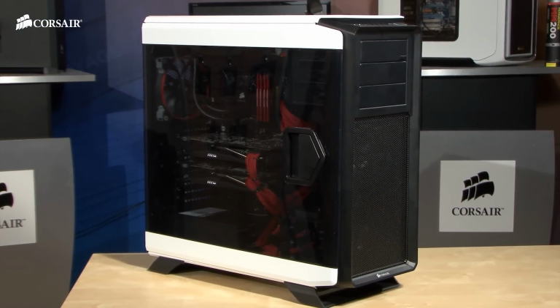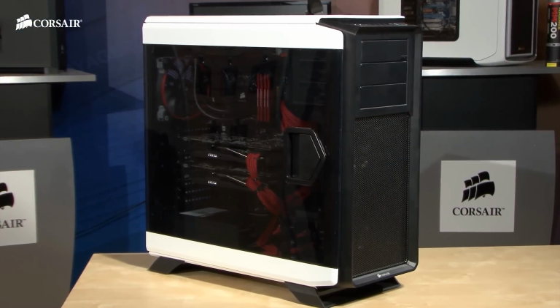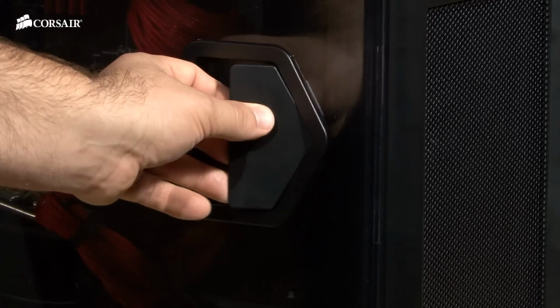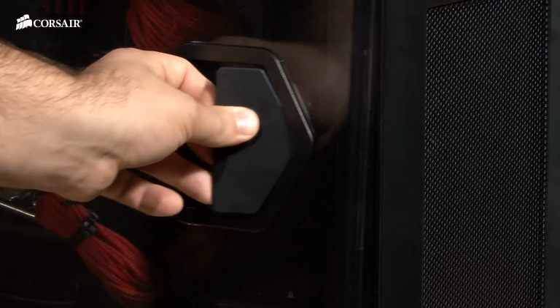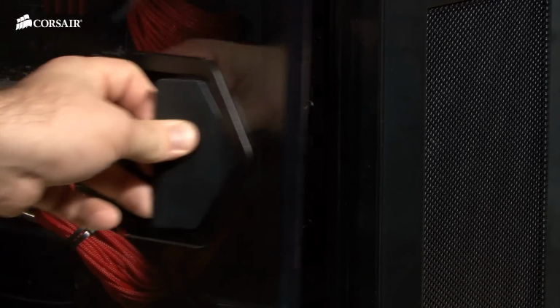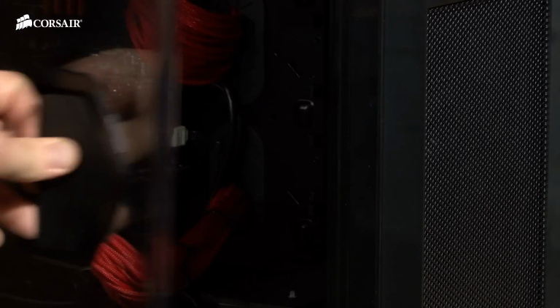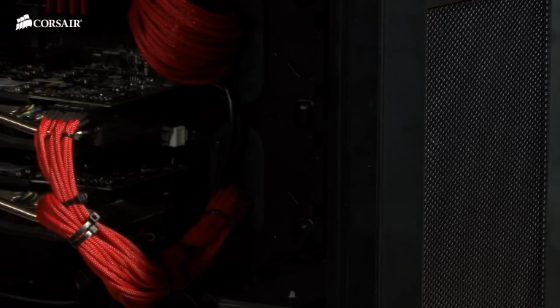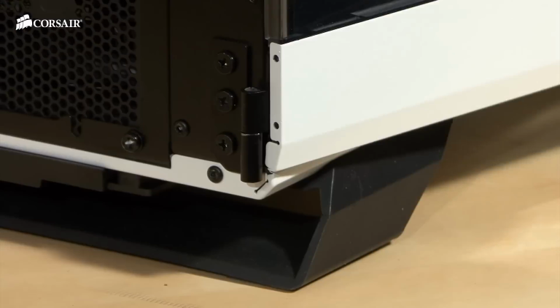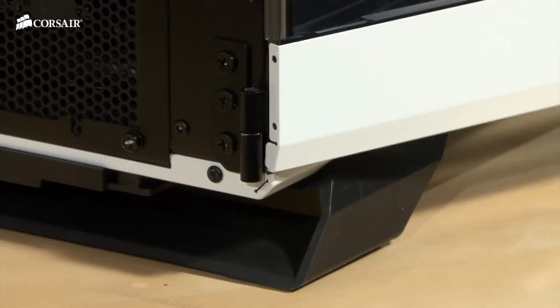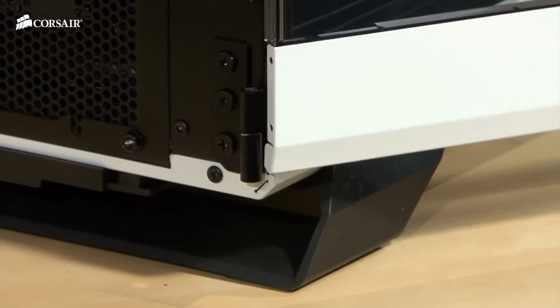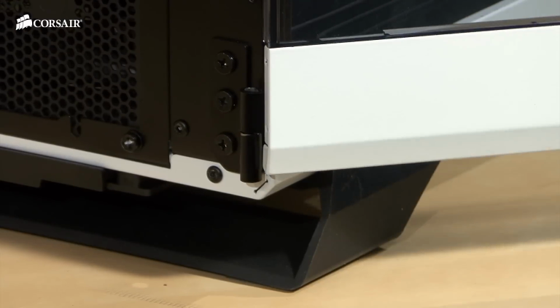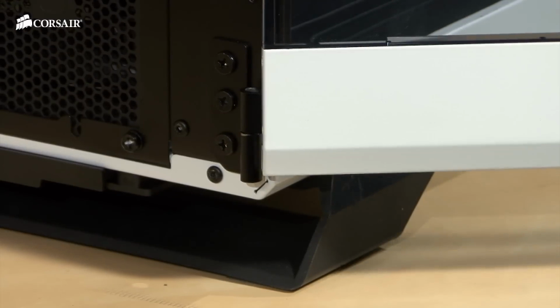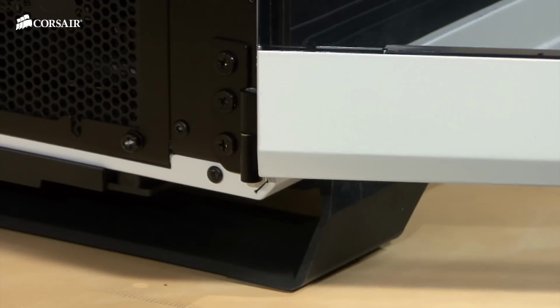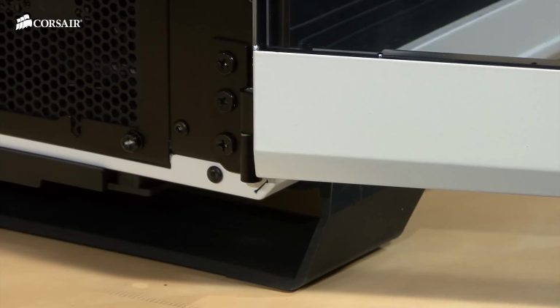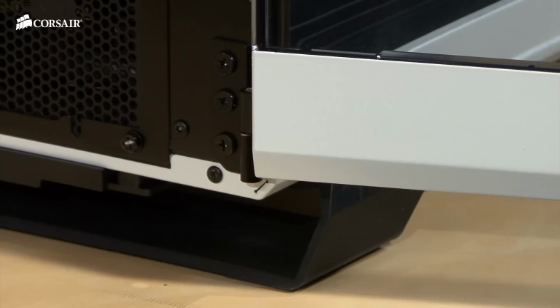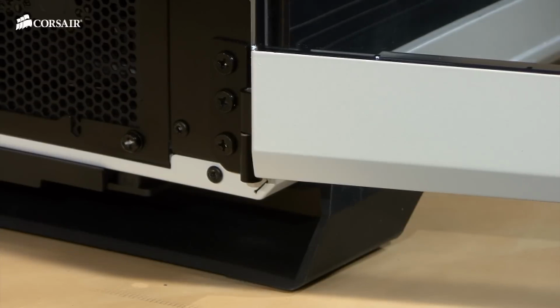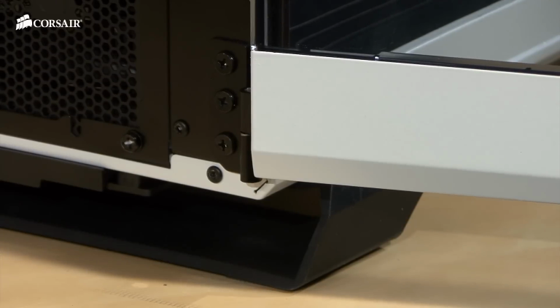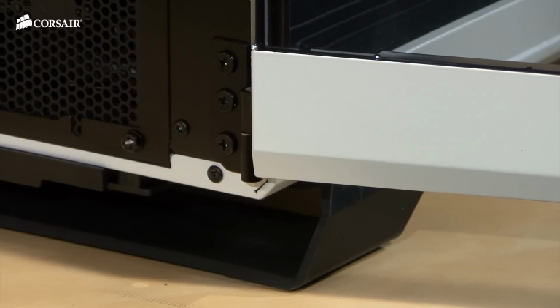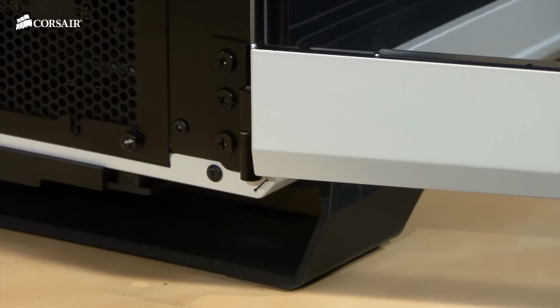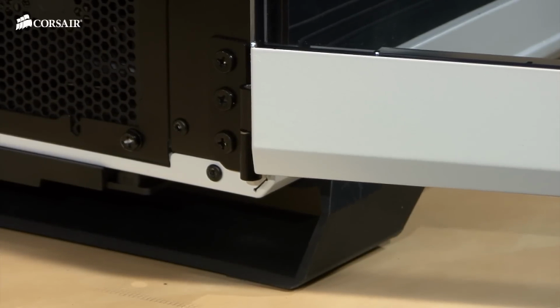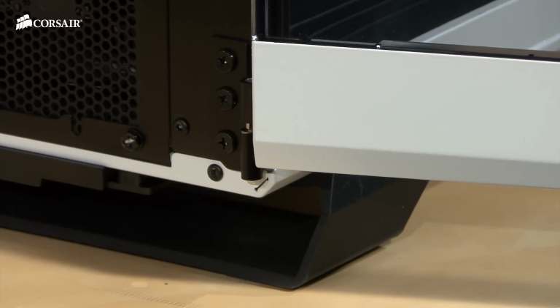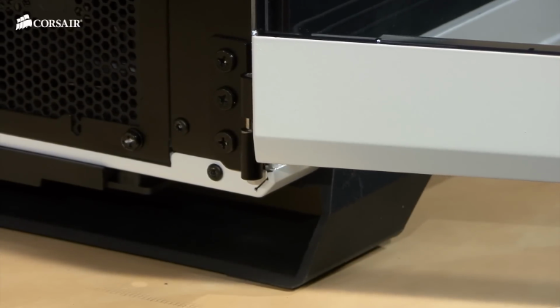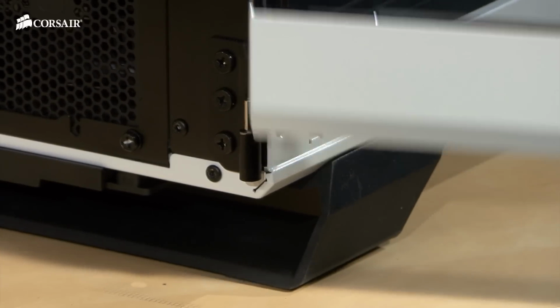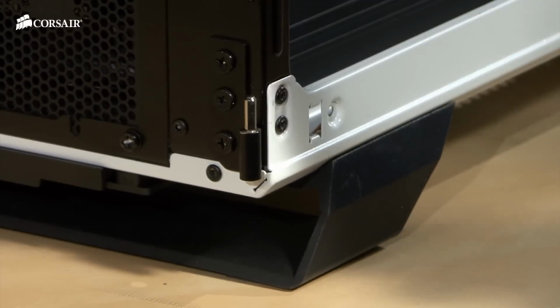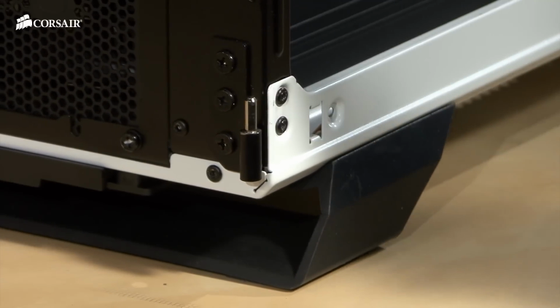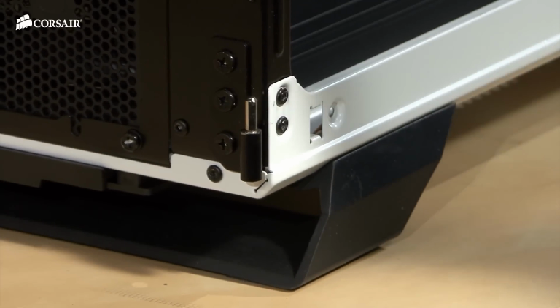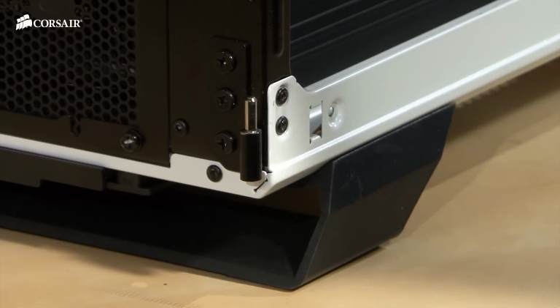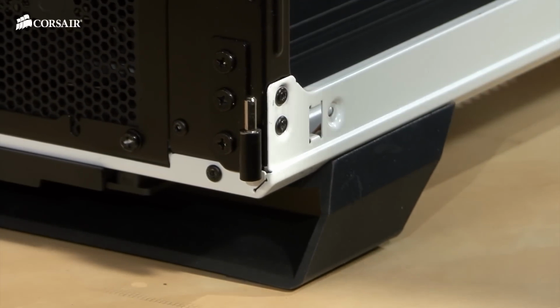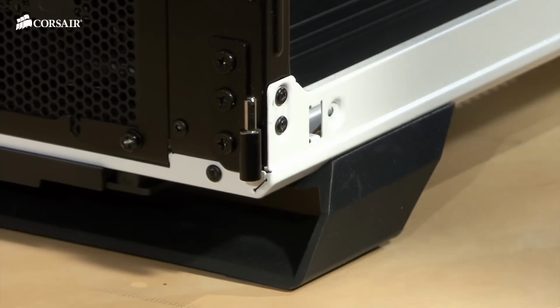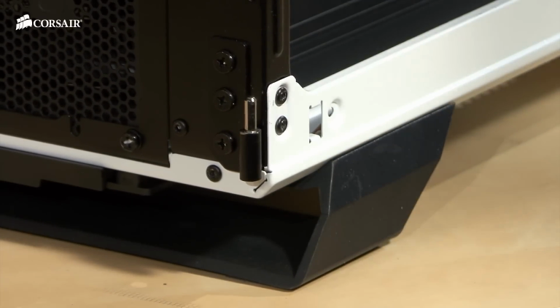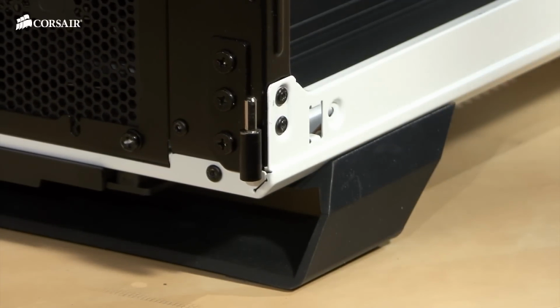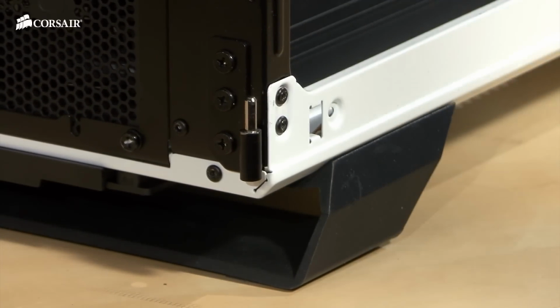The panels are hinged with flush mount latches. You can easily remove the side panels by lifting them up off the hinge.